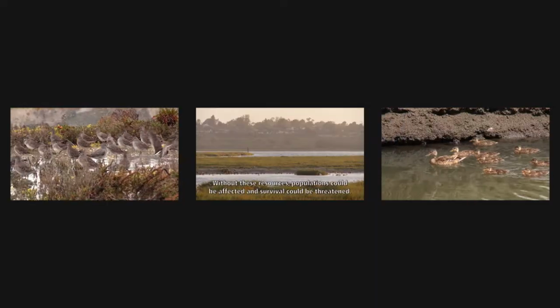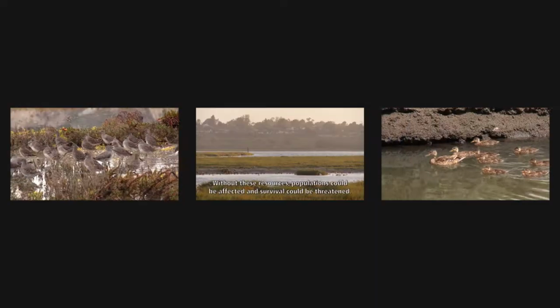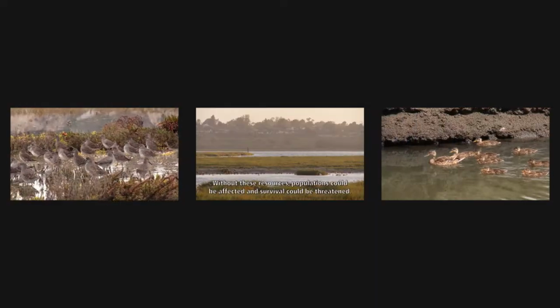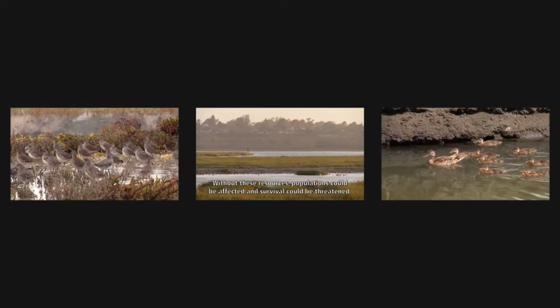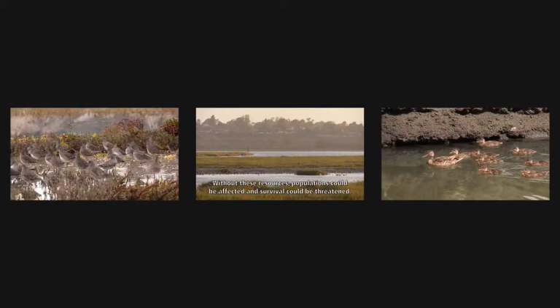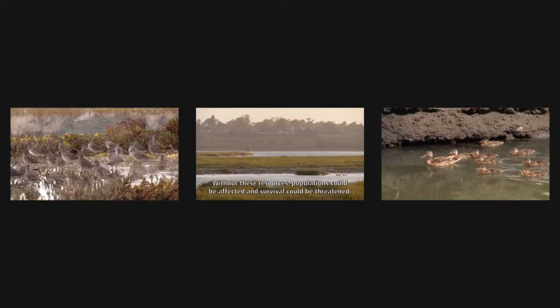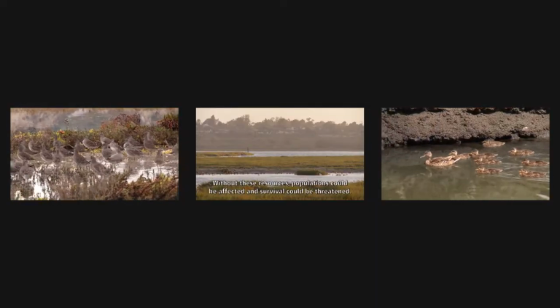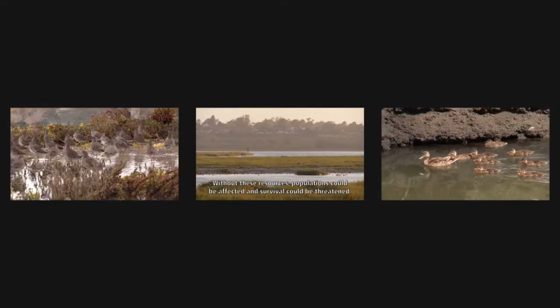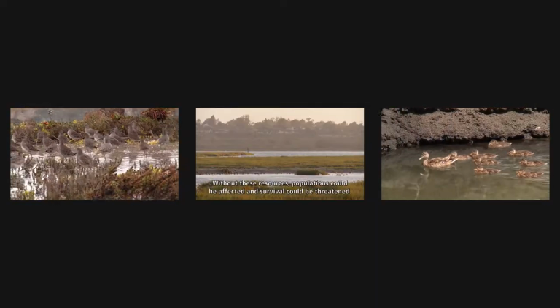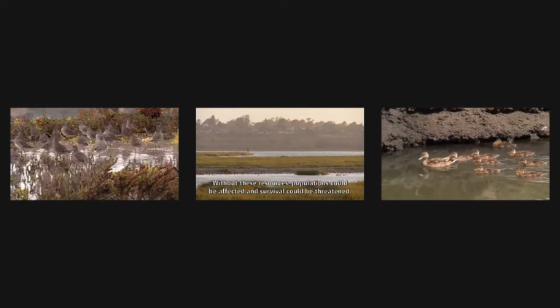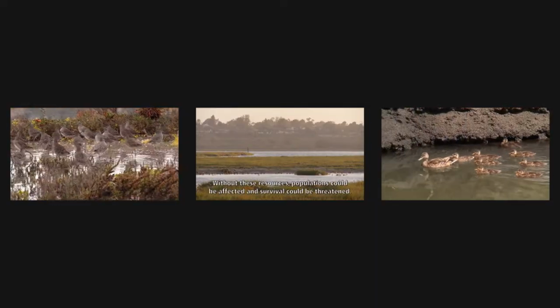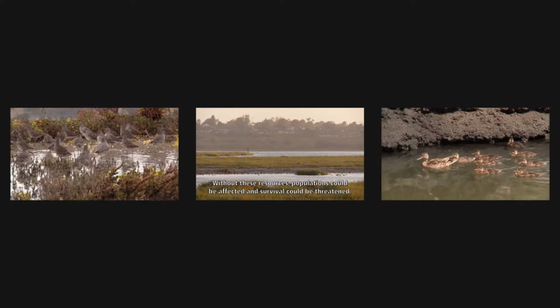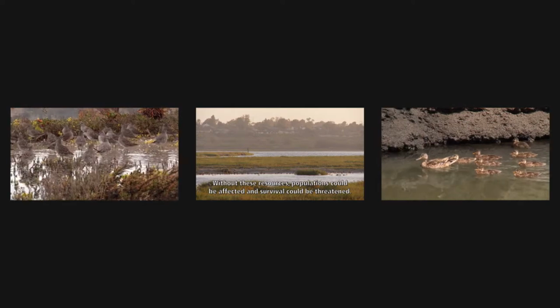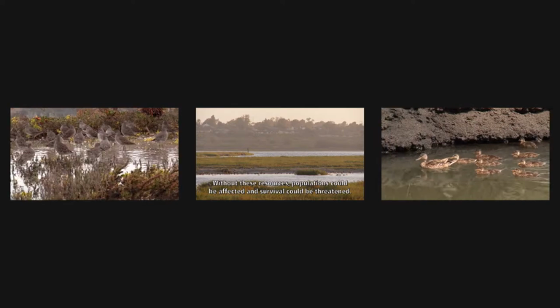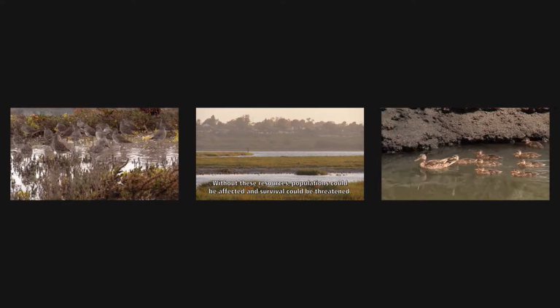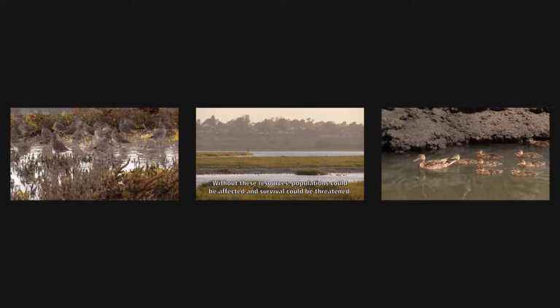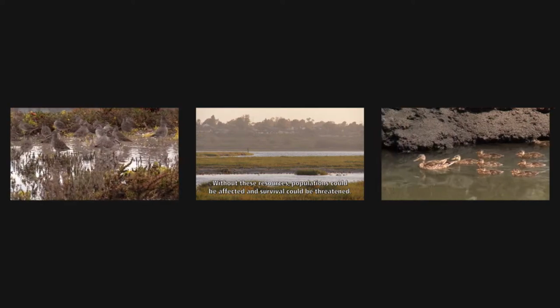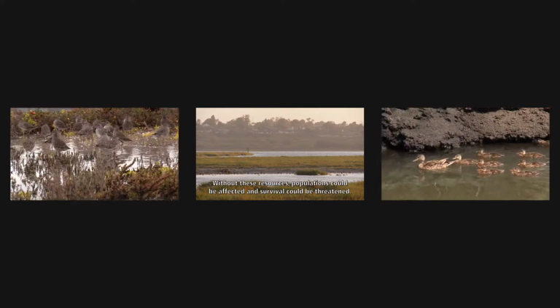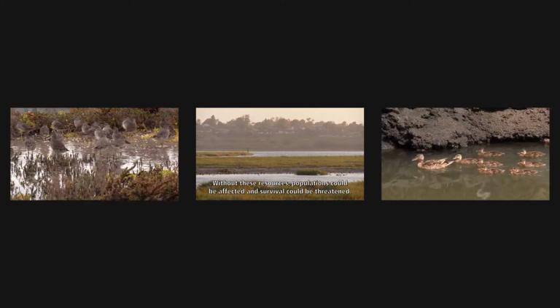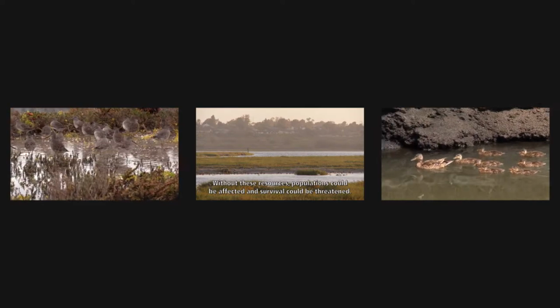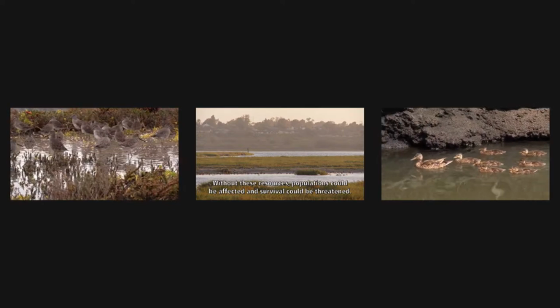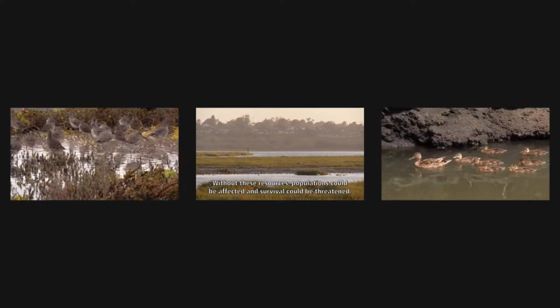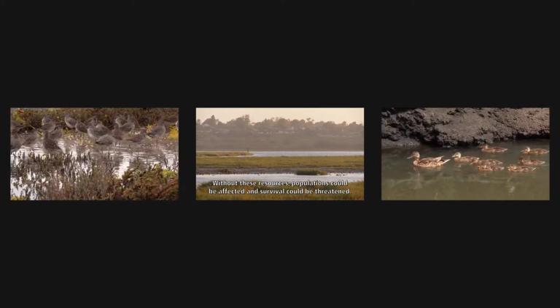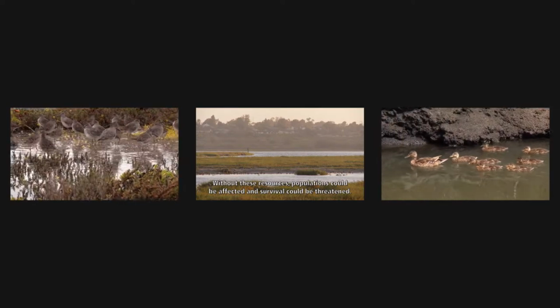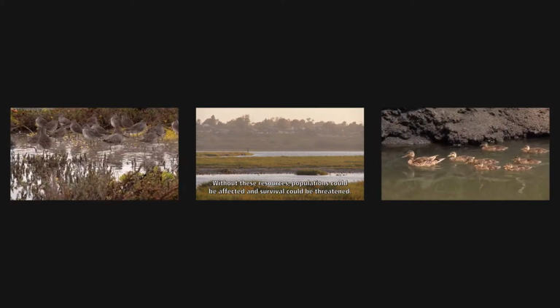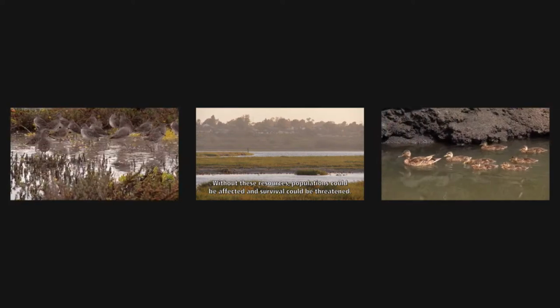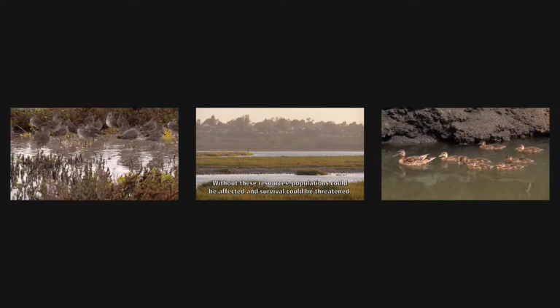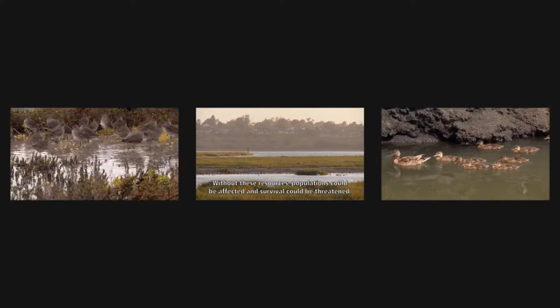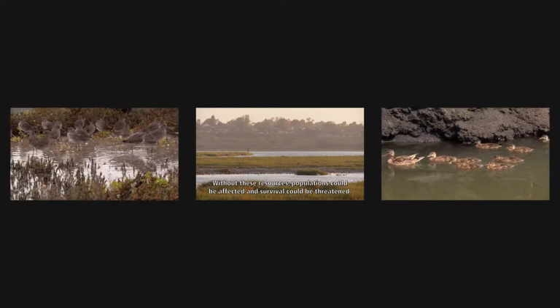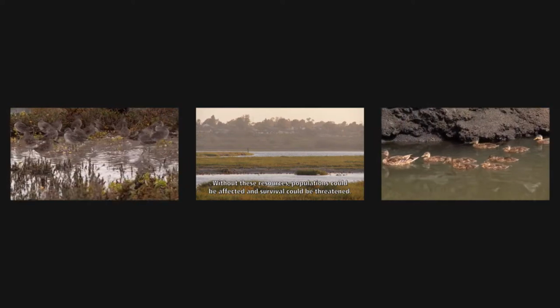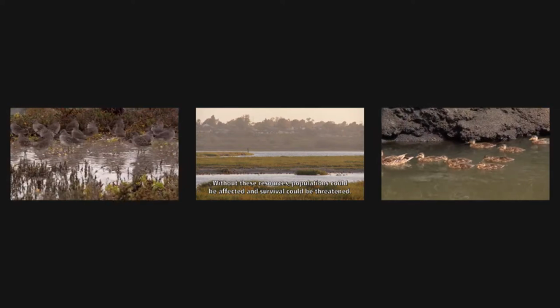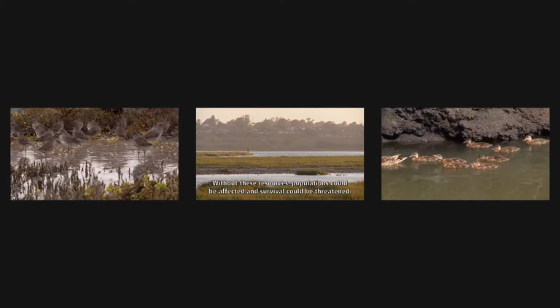Without these resources, populations could be affected and survival could be threatened.